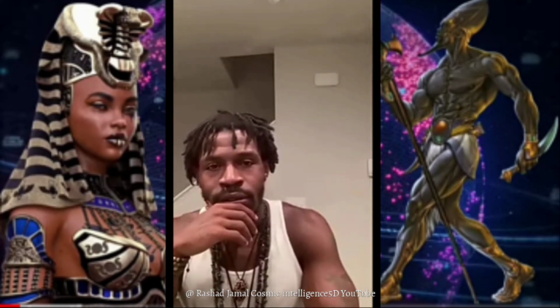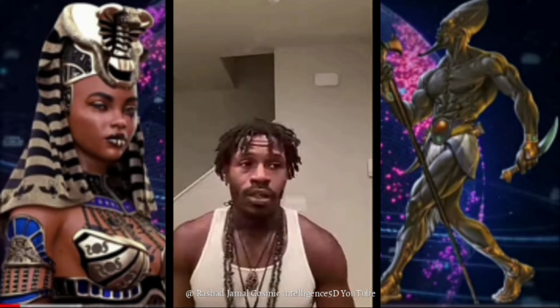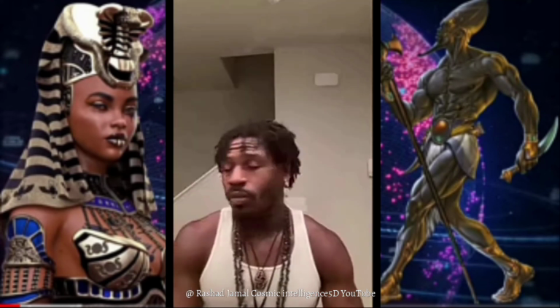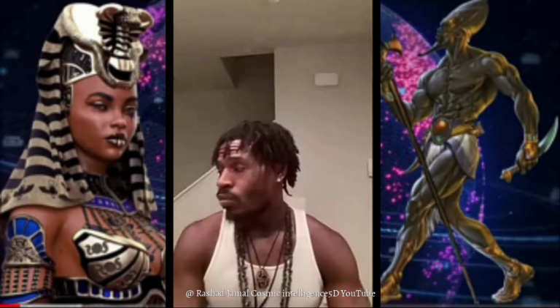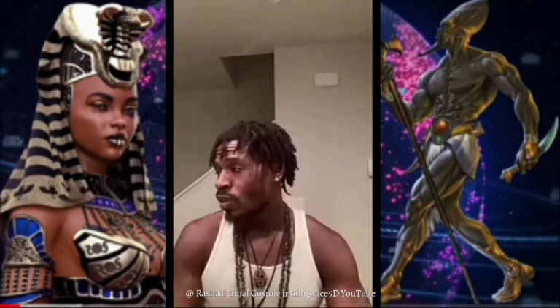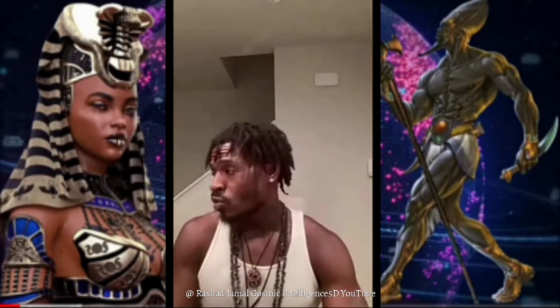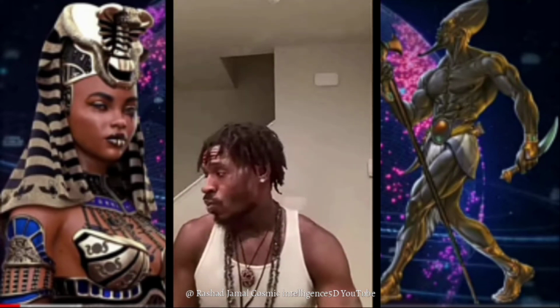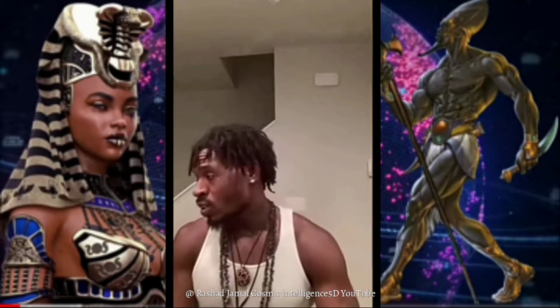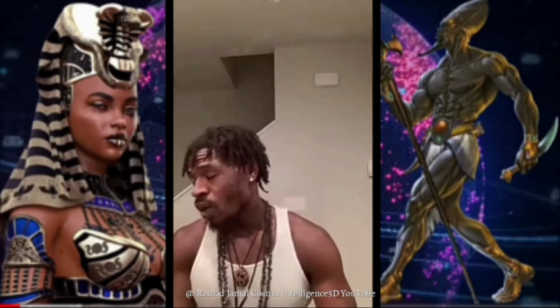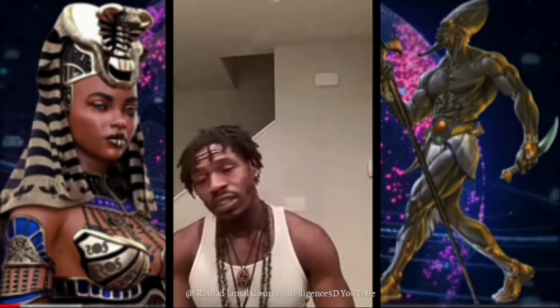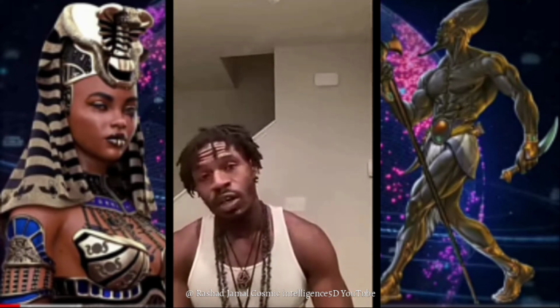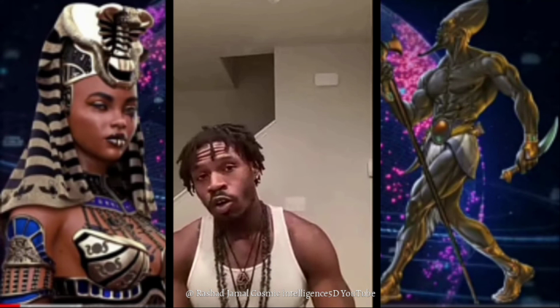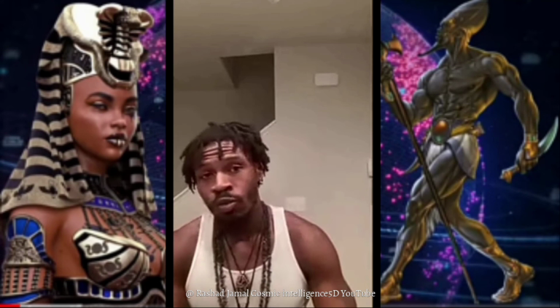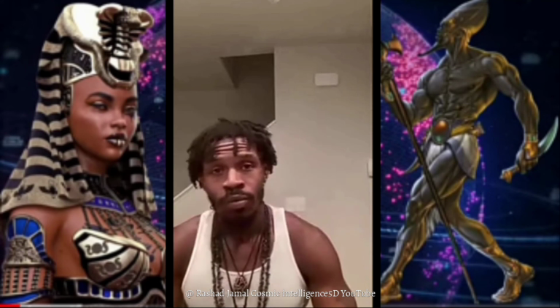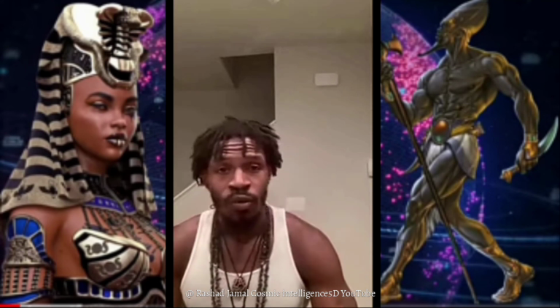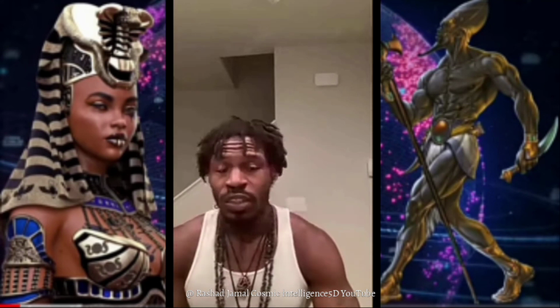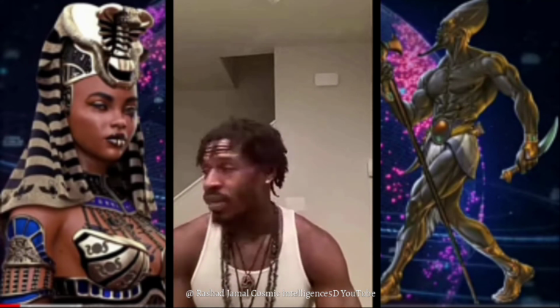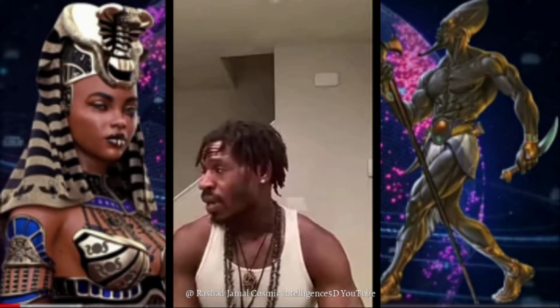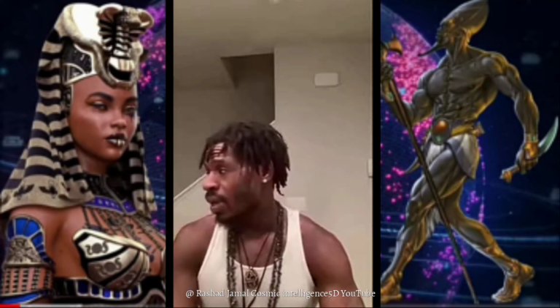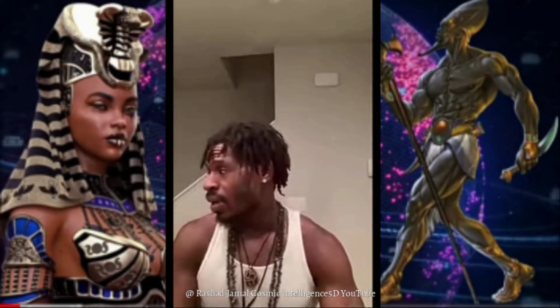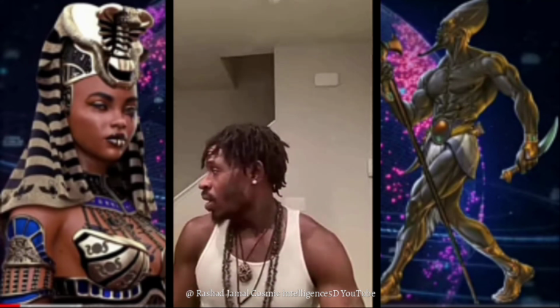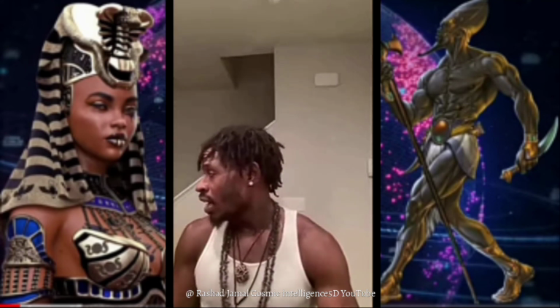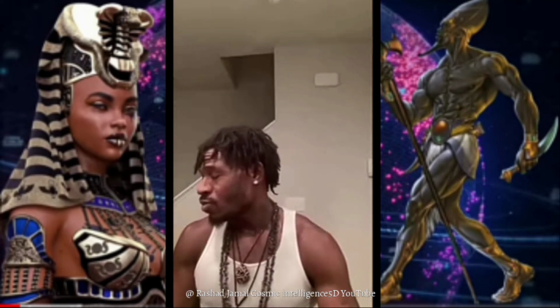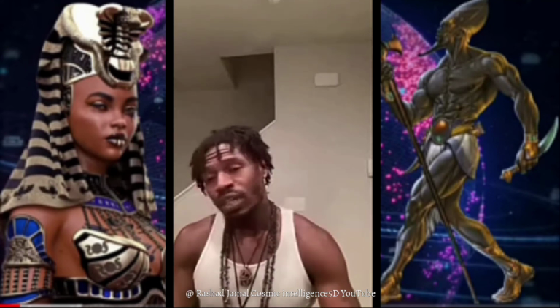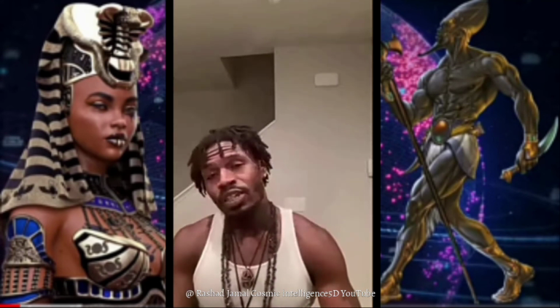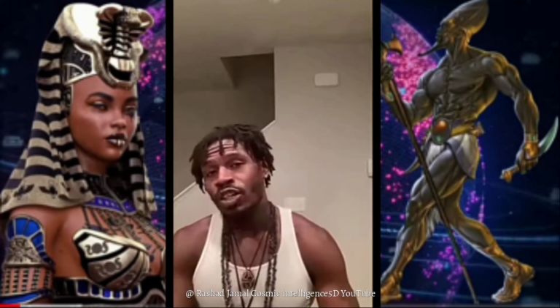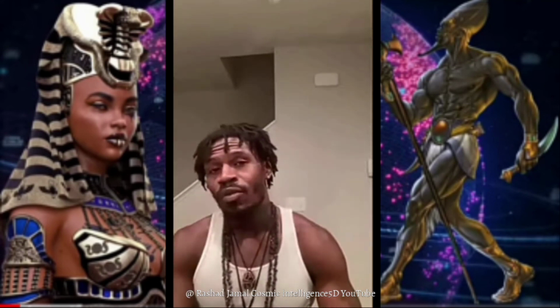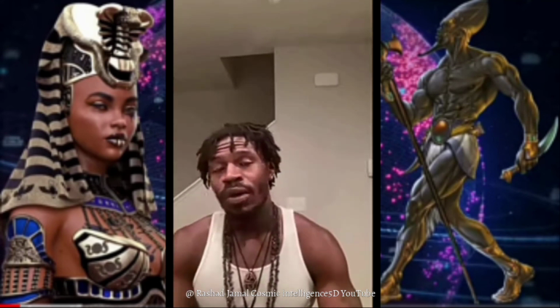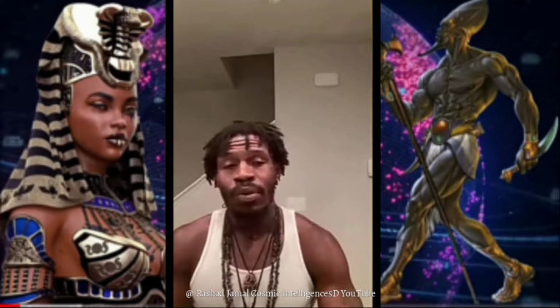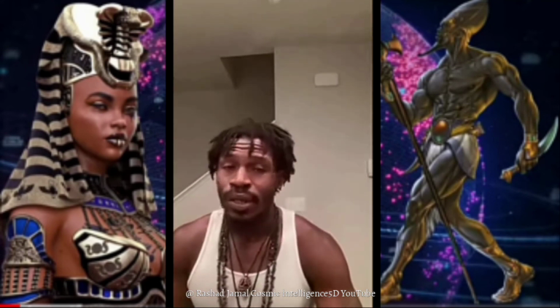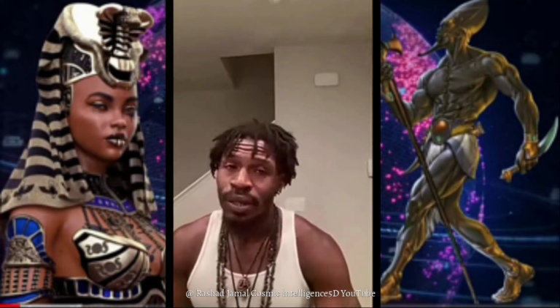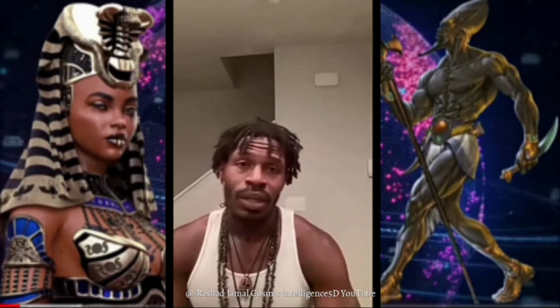We just watched the whole movie Gemini Man and I just want to give y'all a quick breakdown.